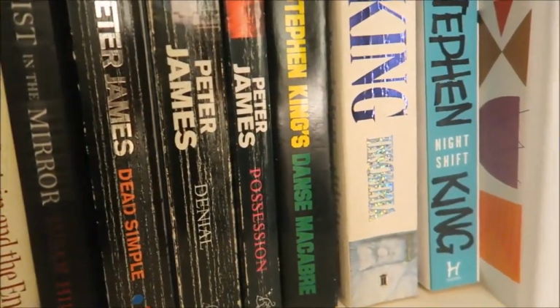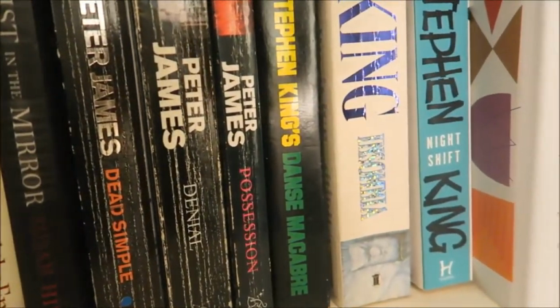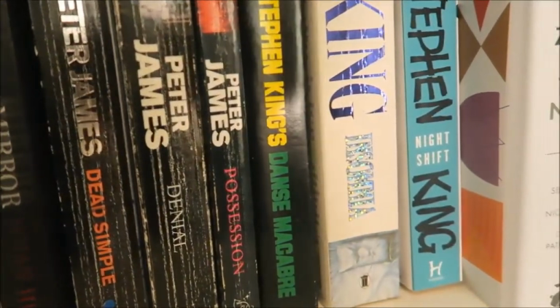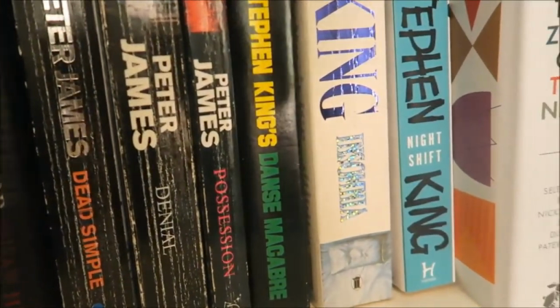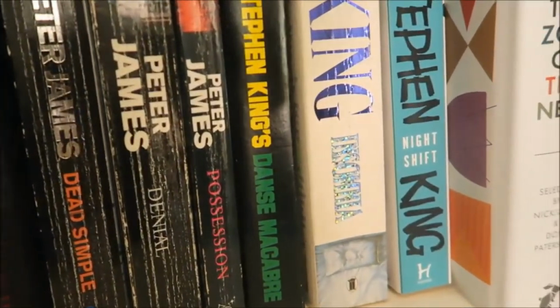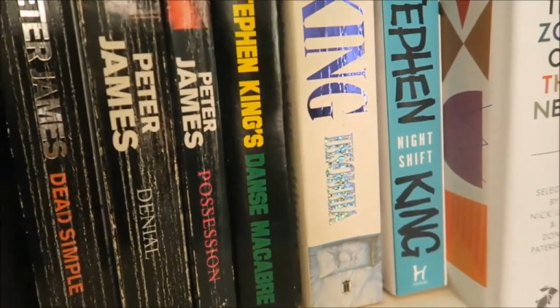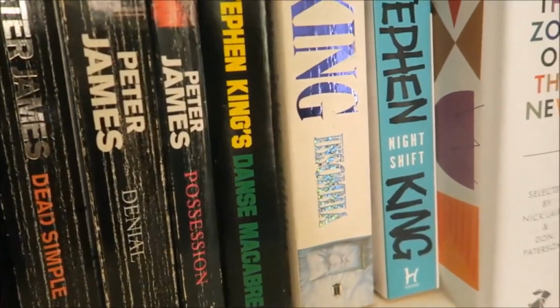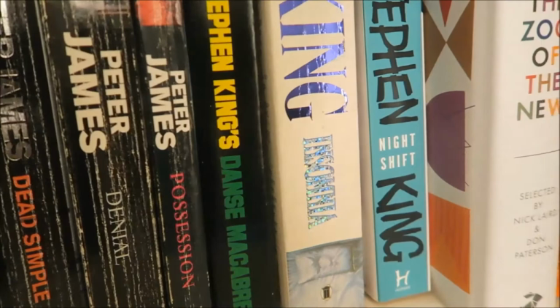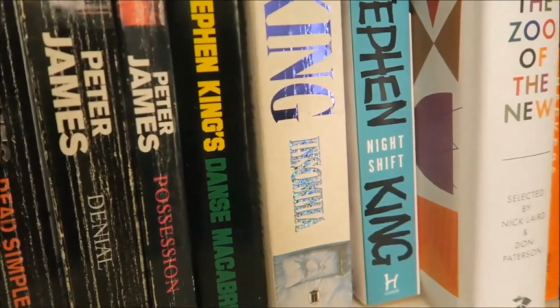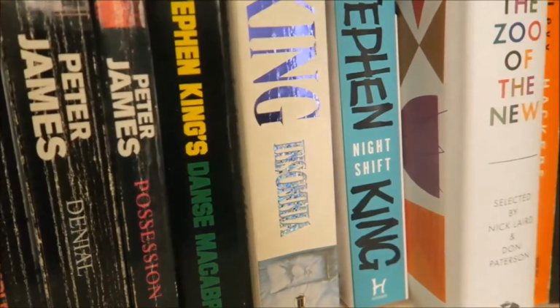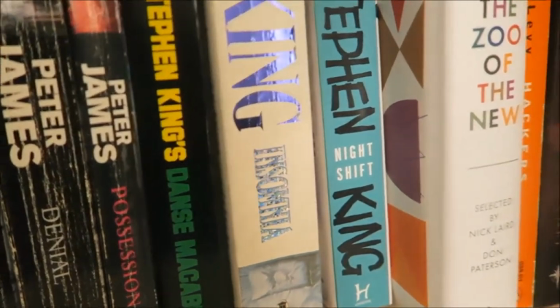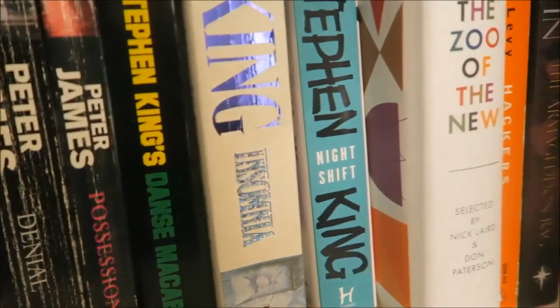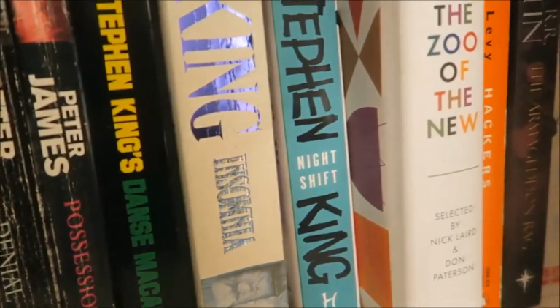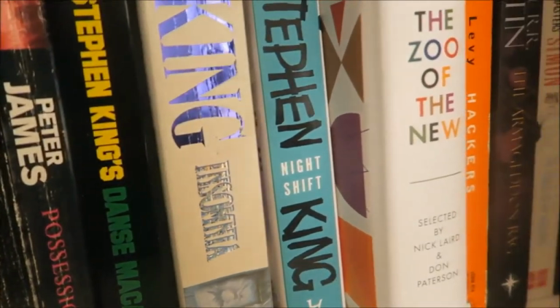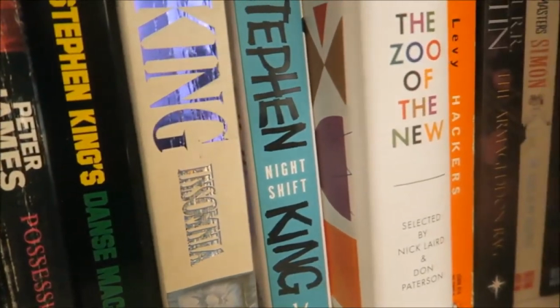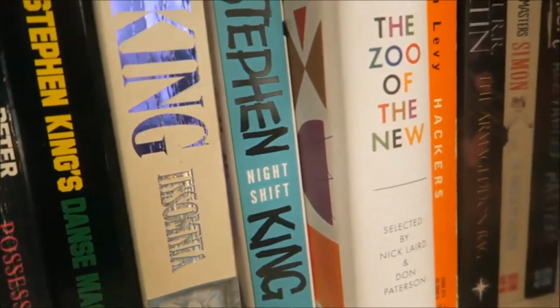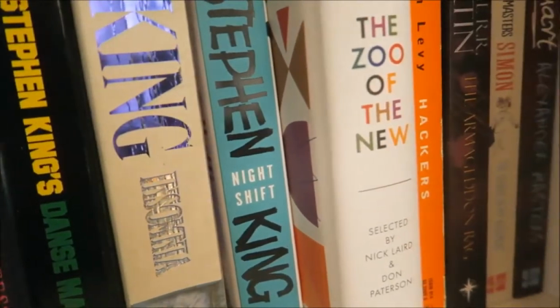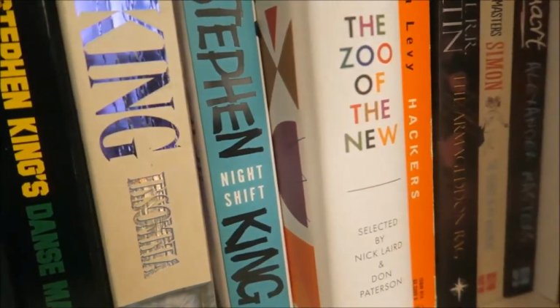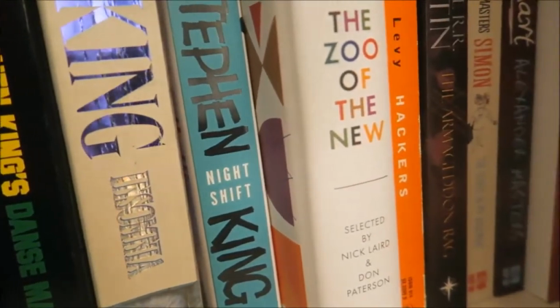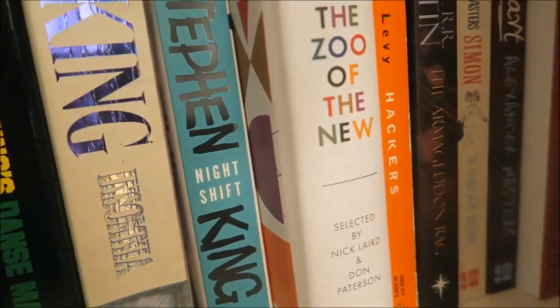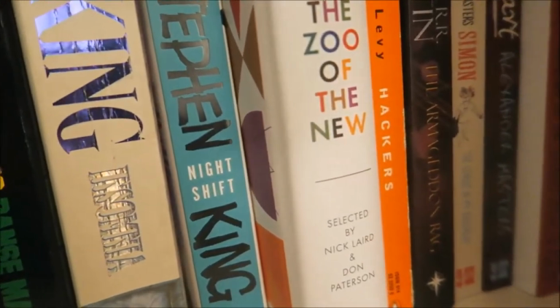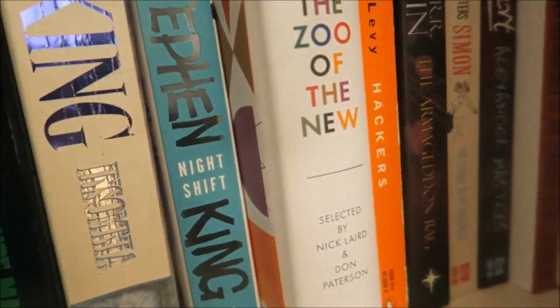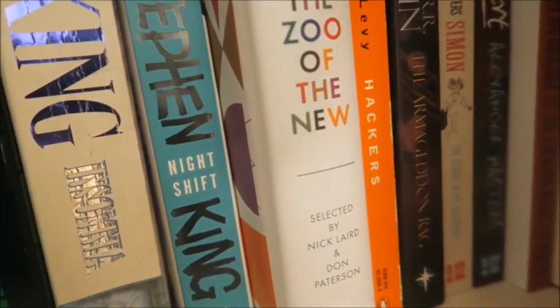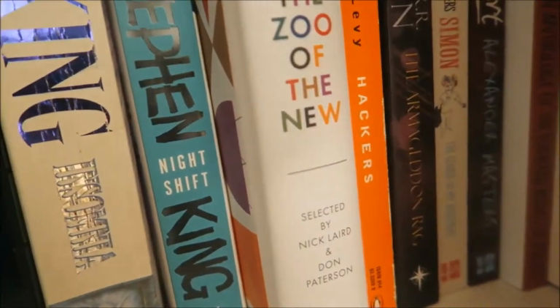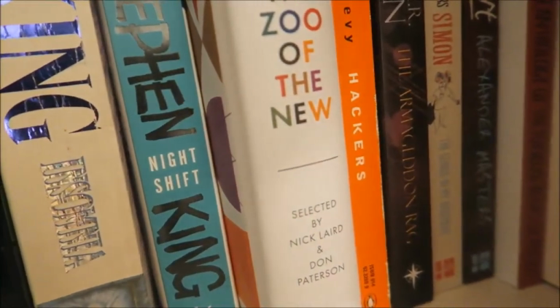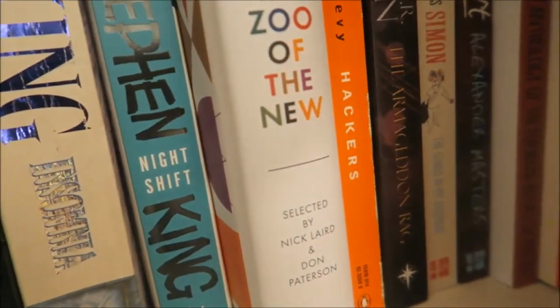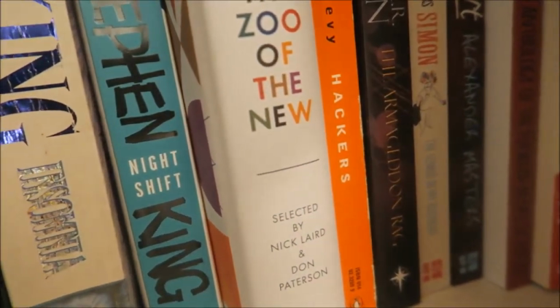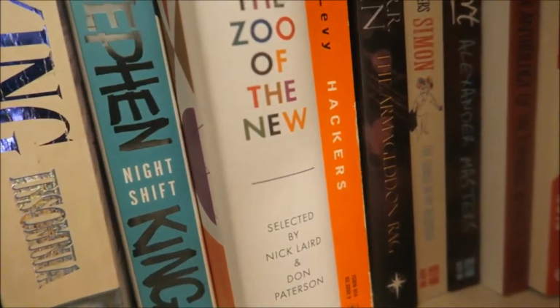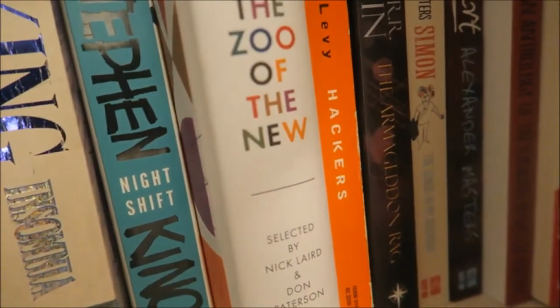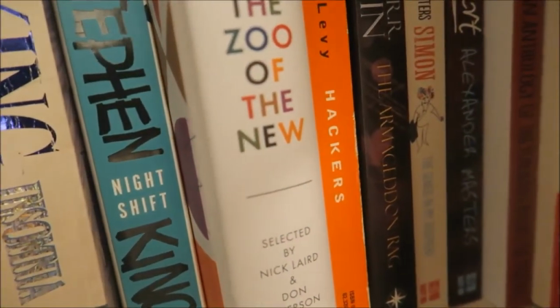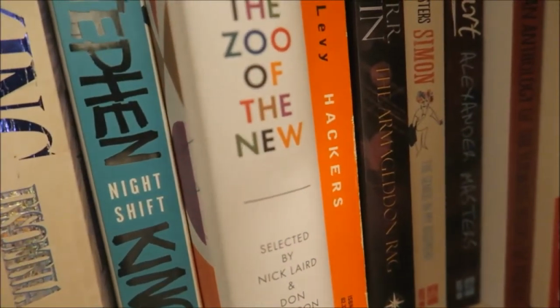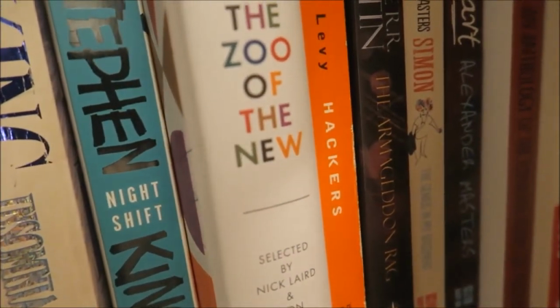Feel free to leave a comment below if you've read any of these books and you think I should hurry up and get to them.